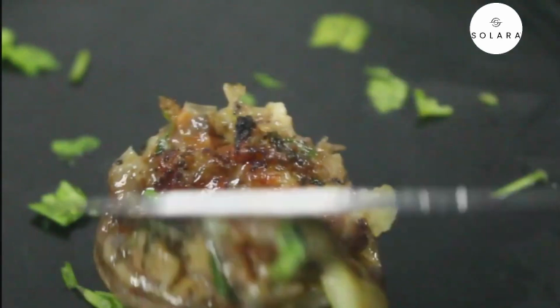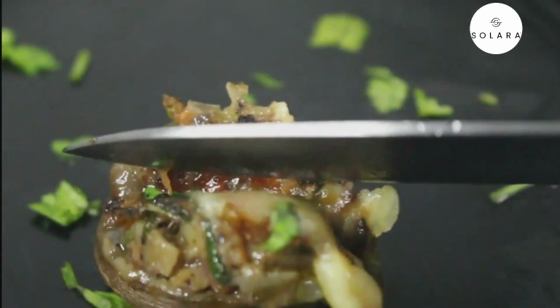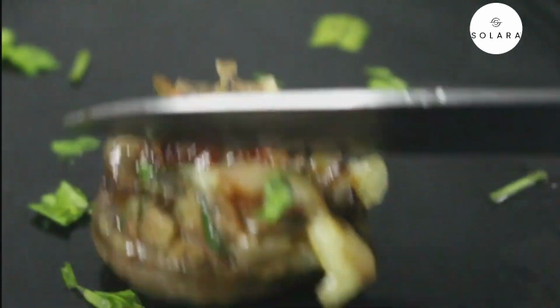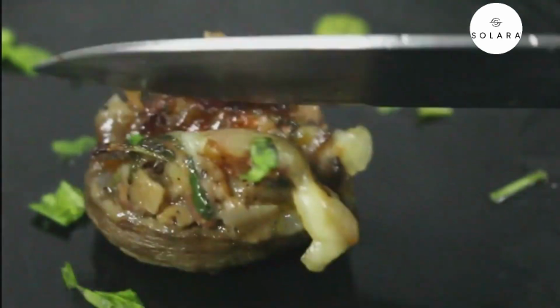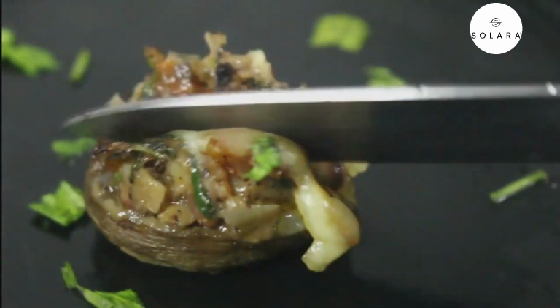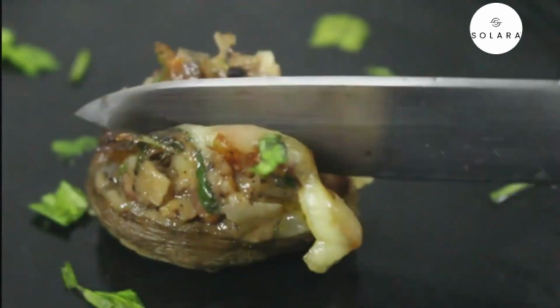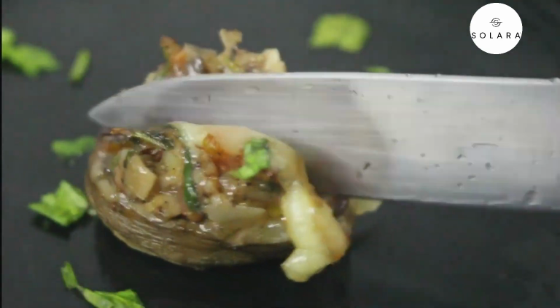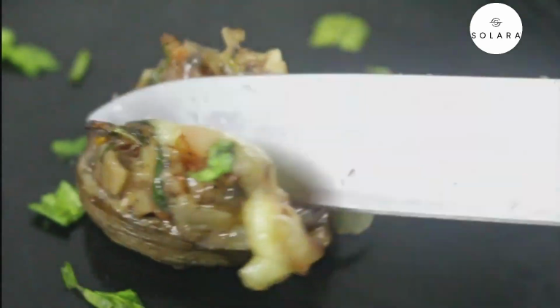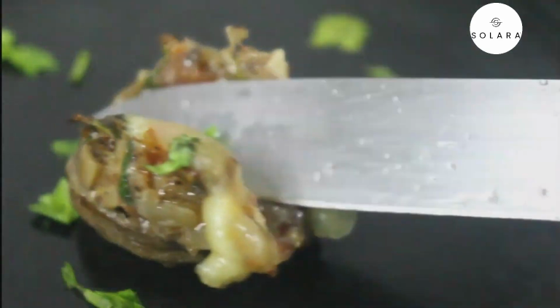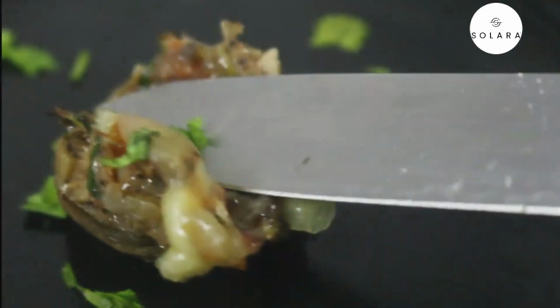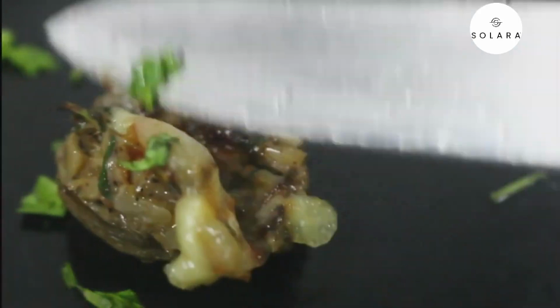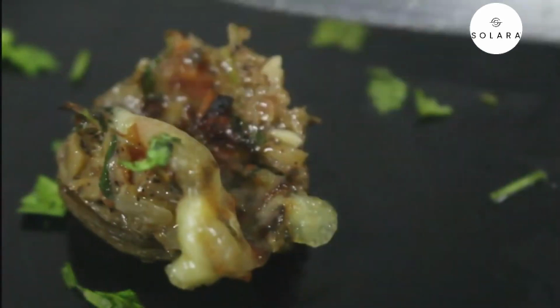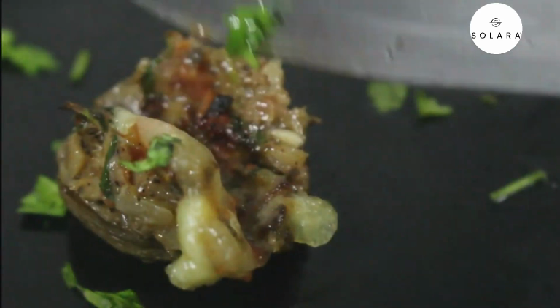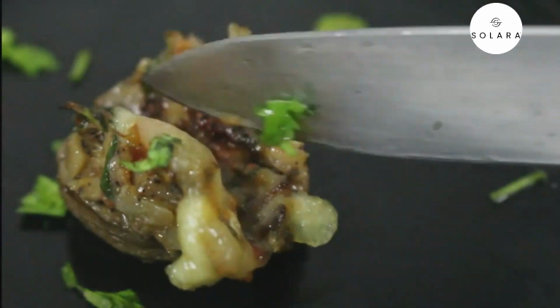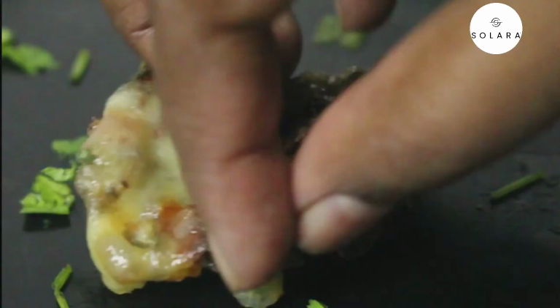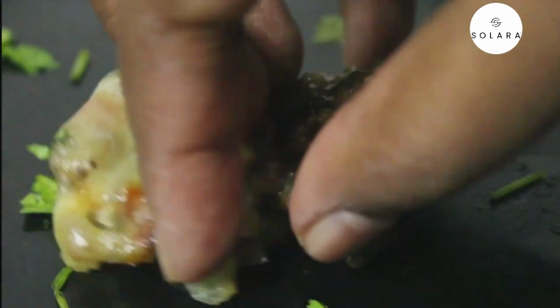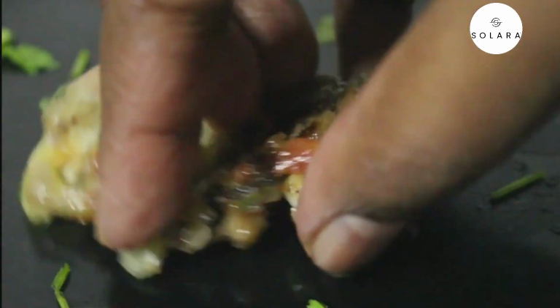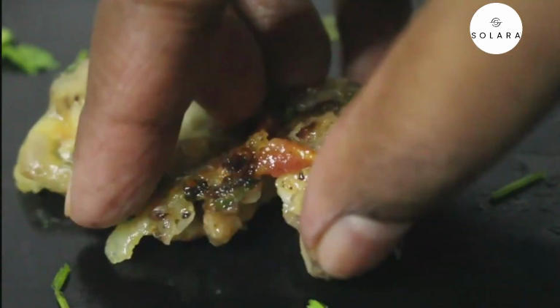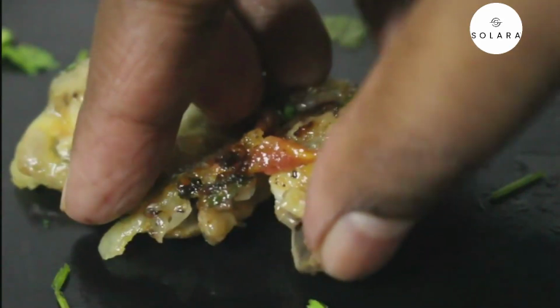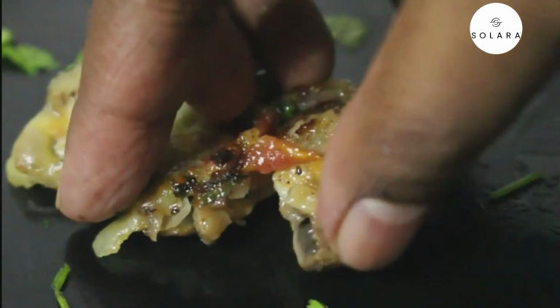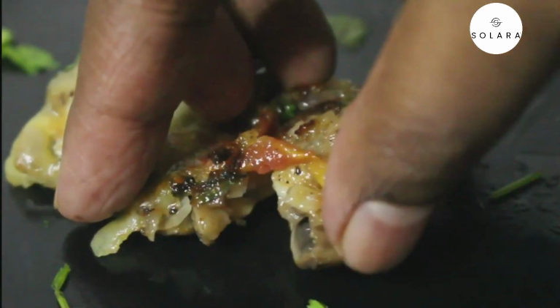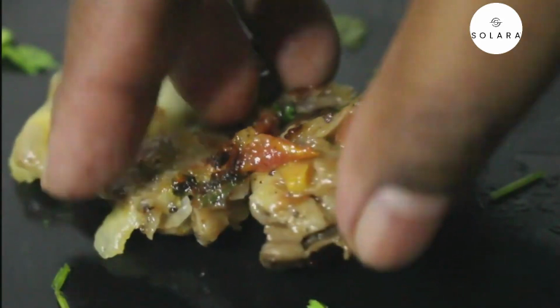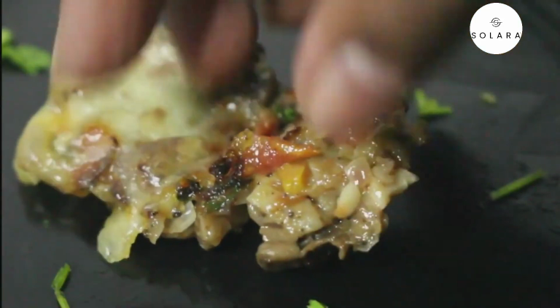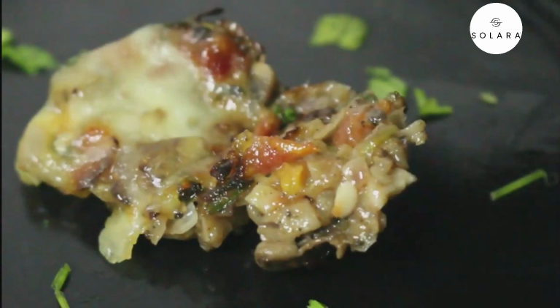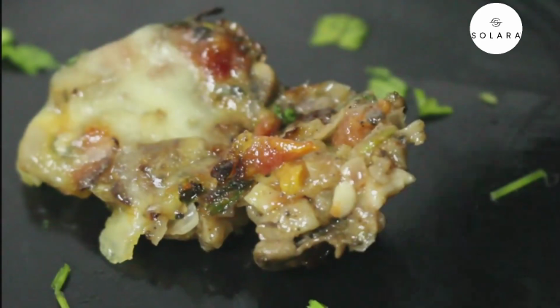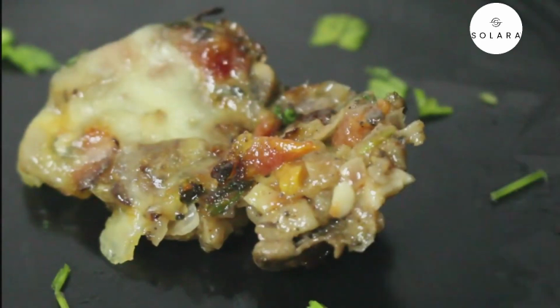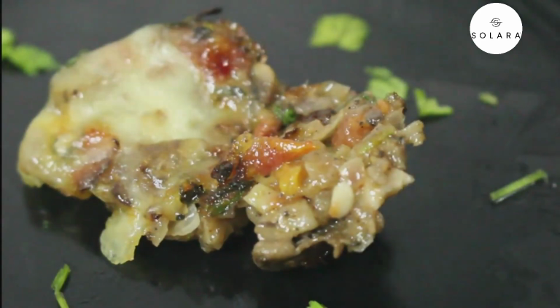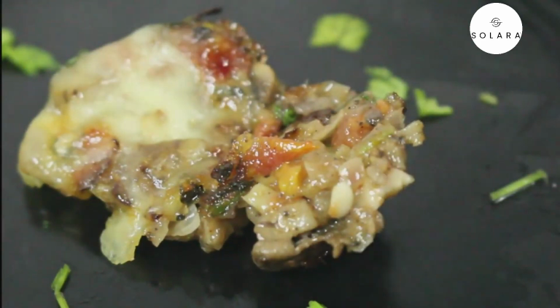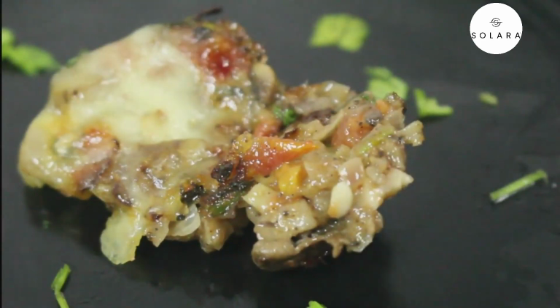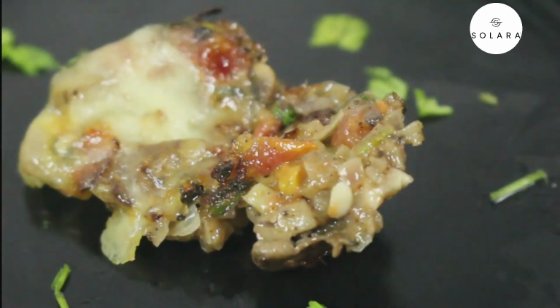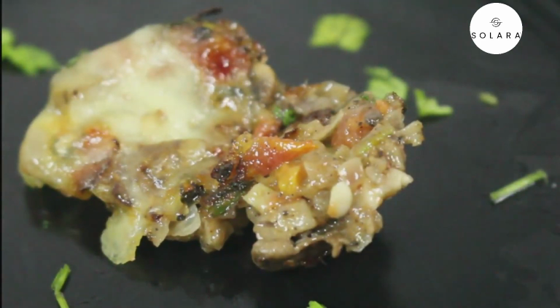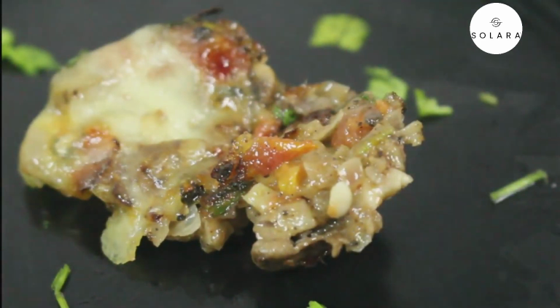Hope you liked the recipe. We'll see you in another interesting recipe, and don't forget to subscribe to the channel.